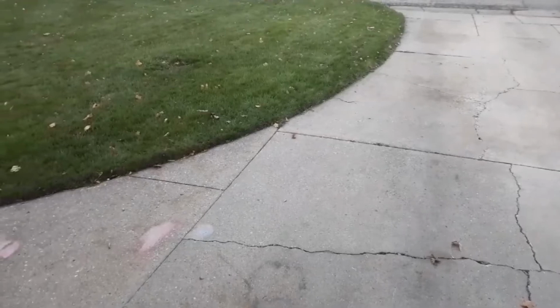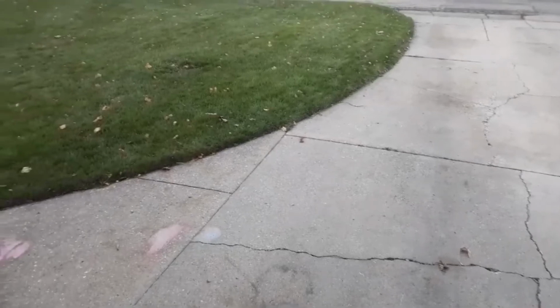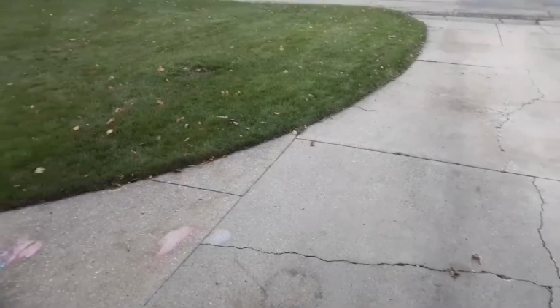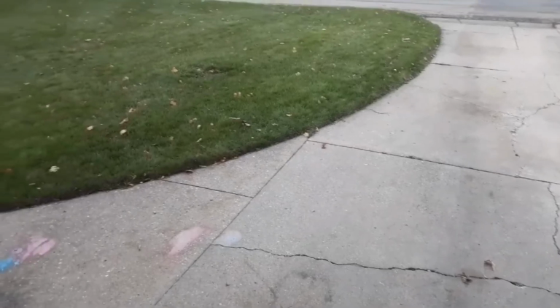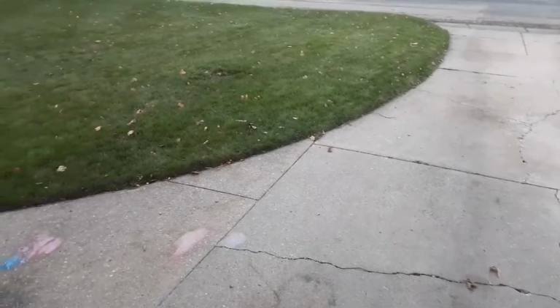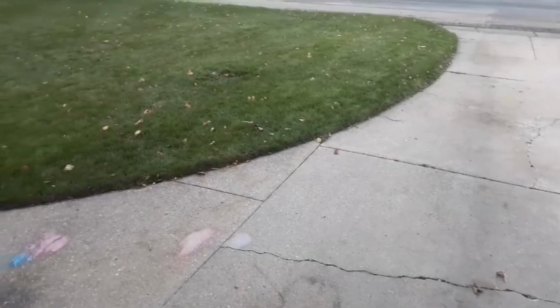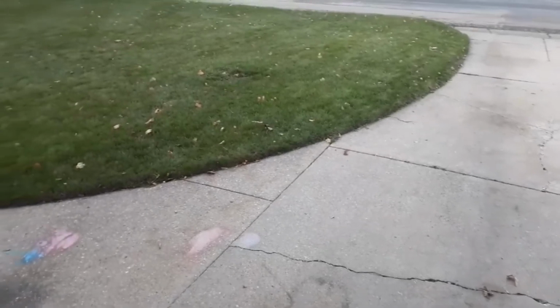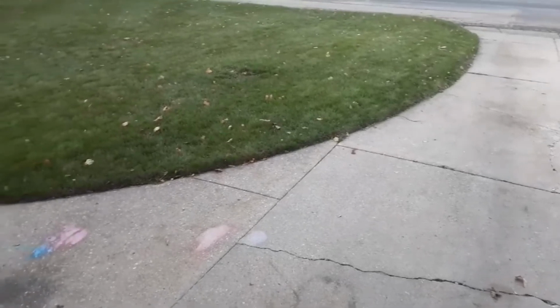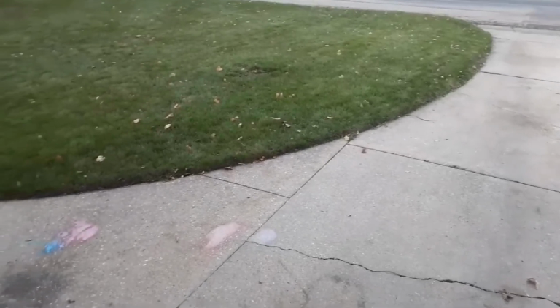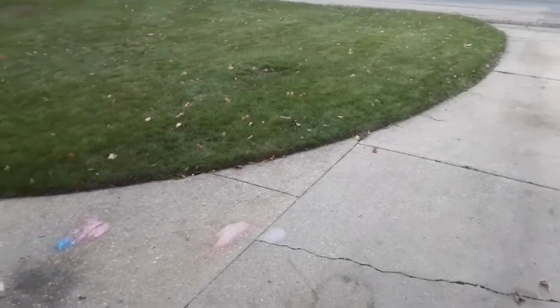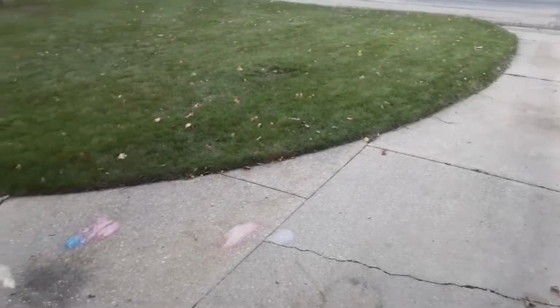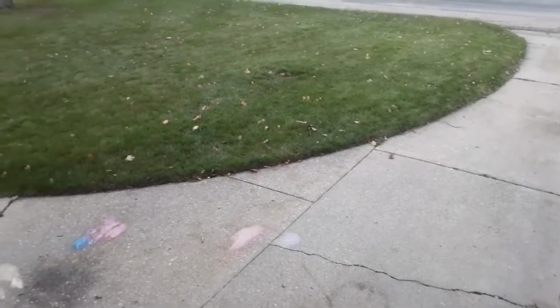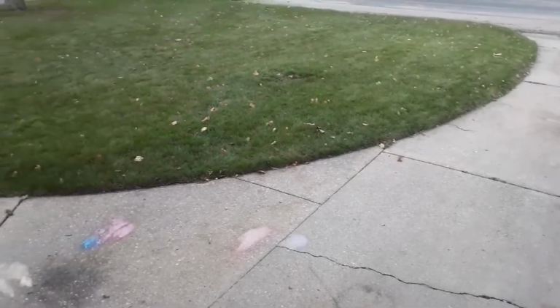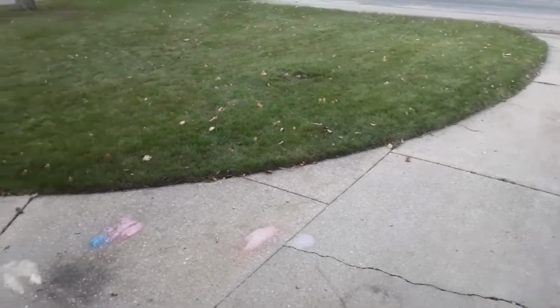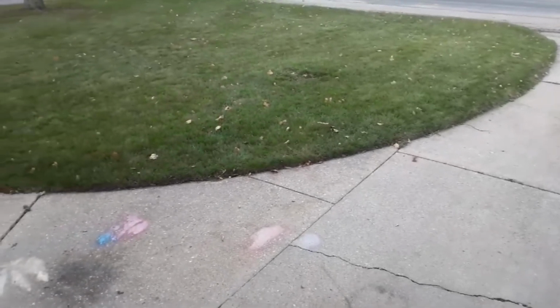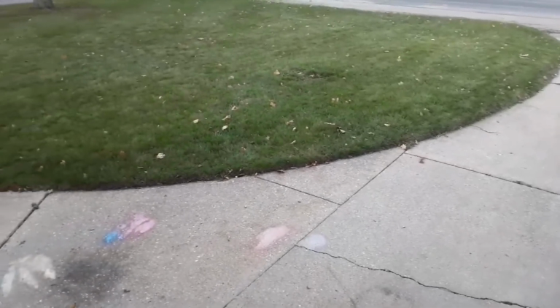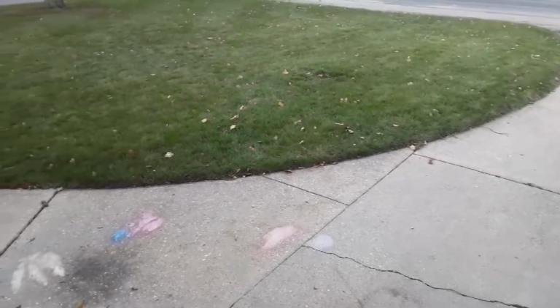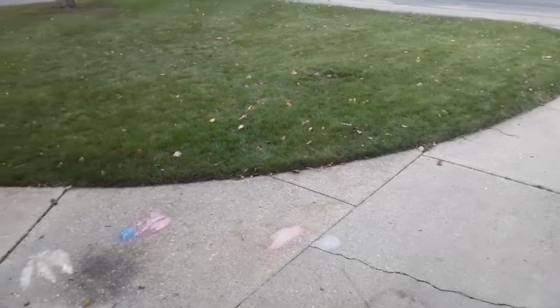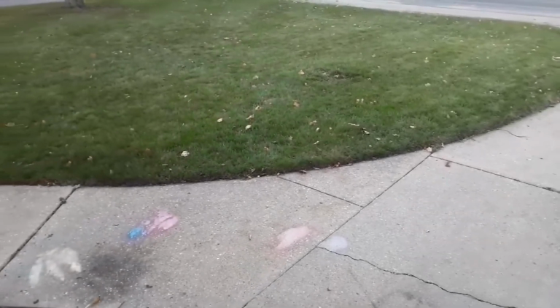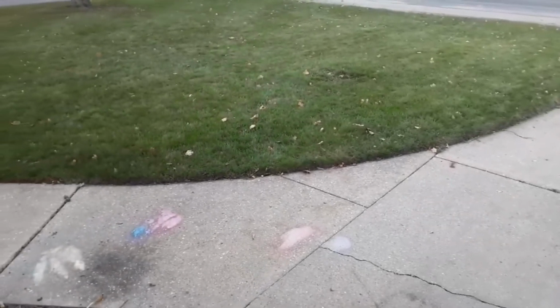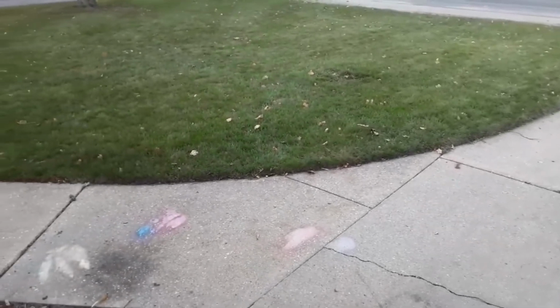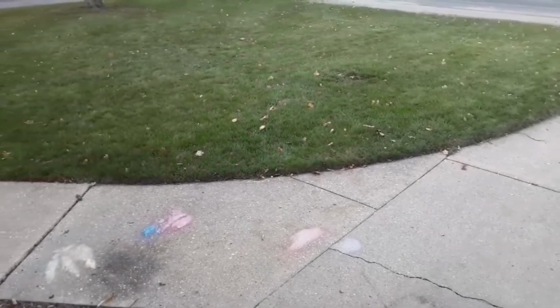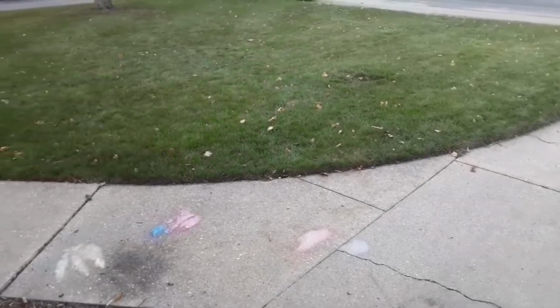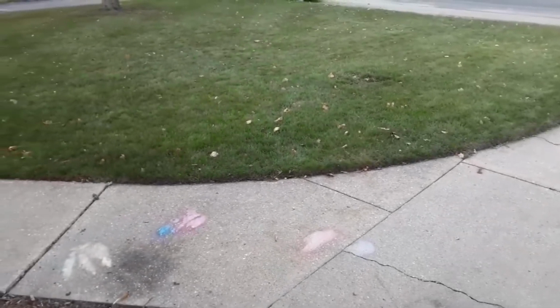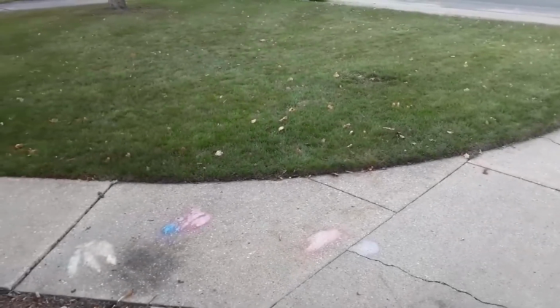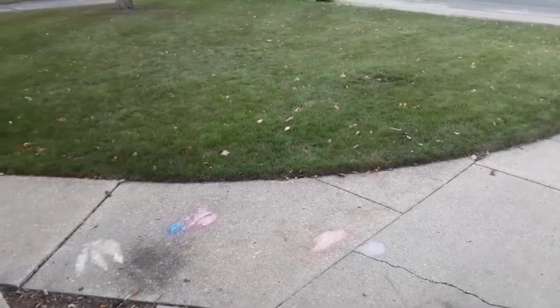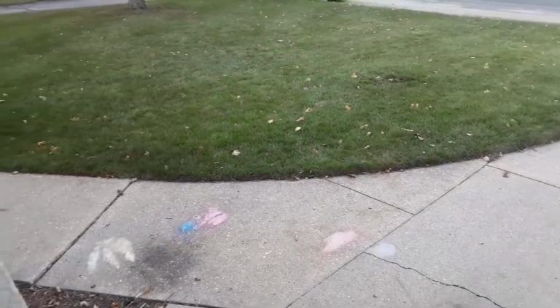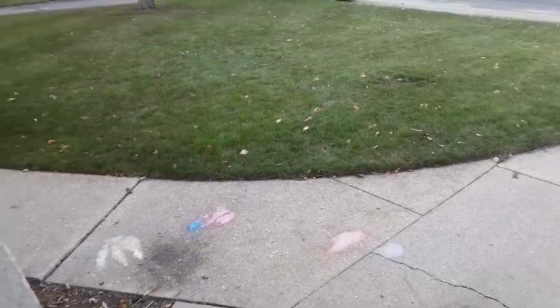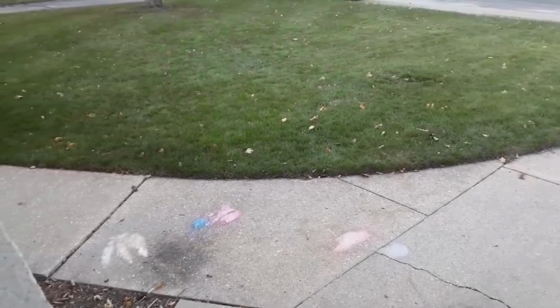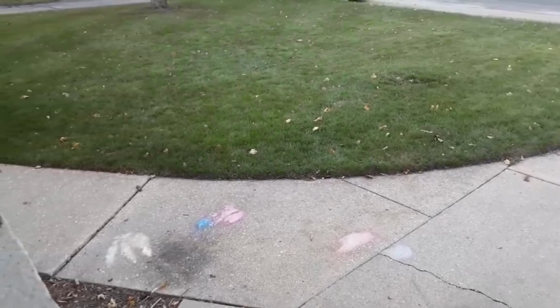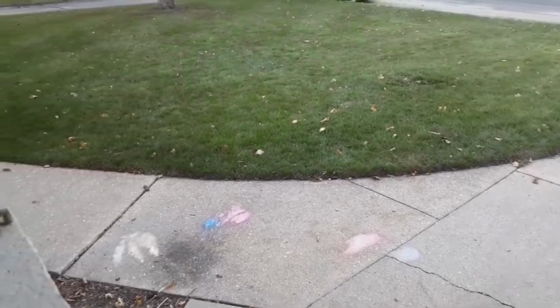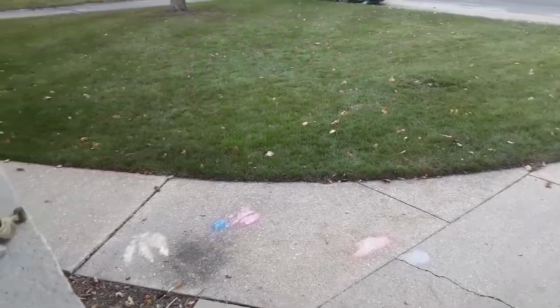And if you're not sure if it's time for you to start mowing your lawn, check out this video right here.